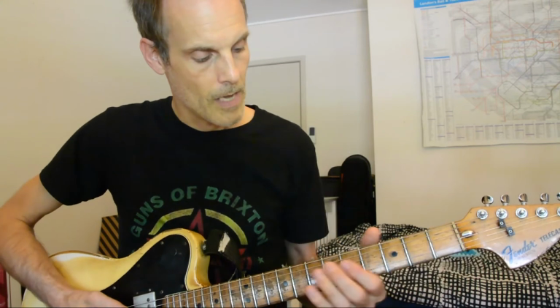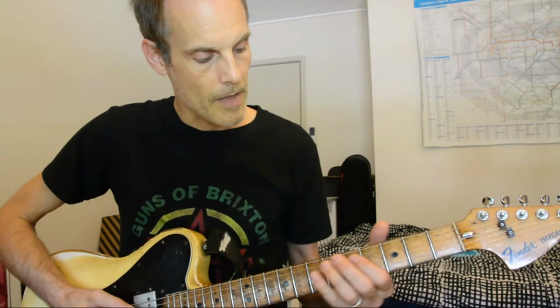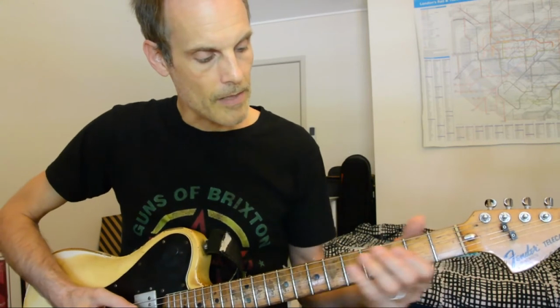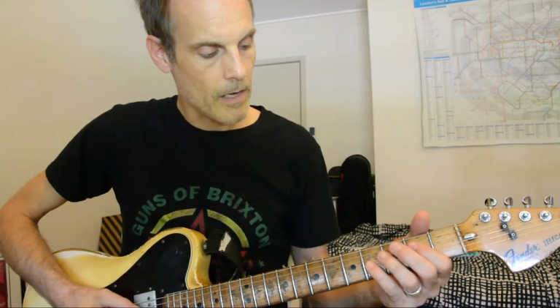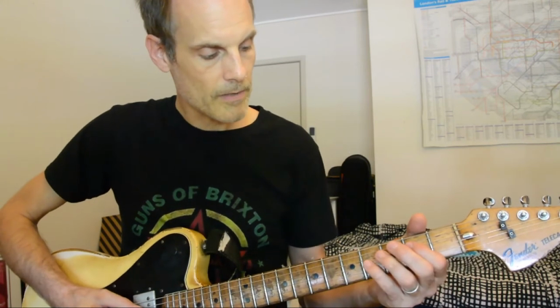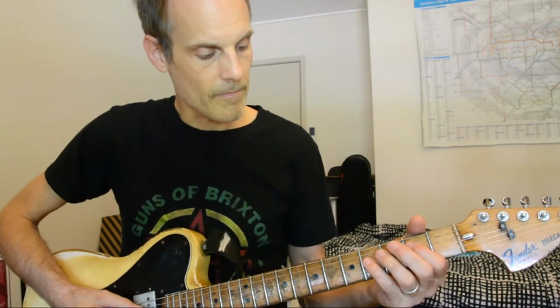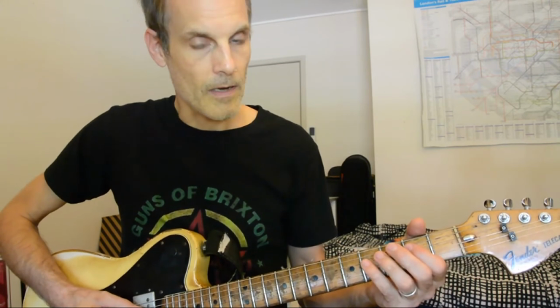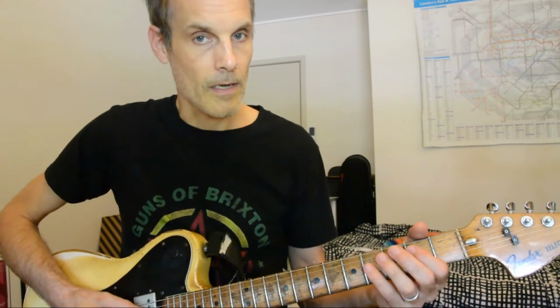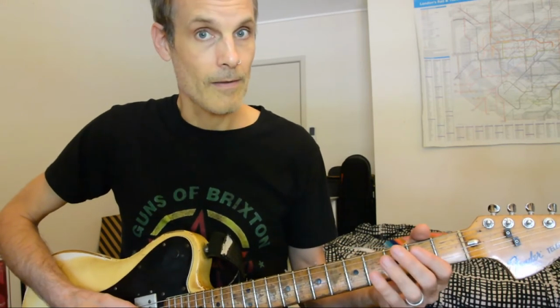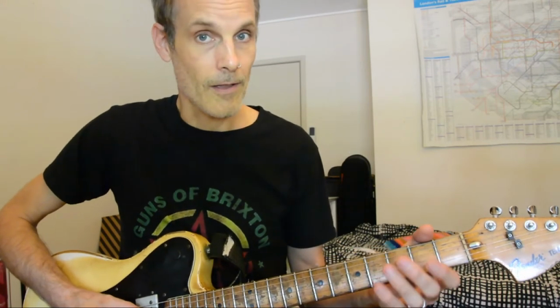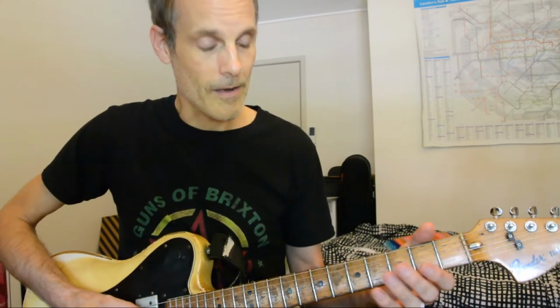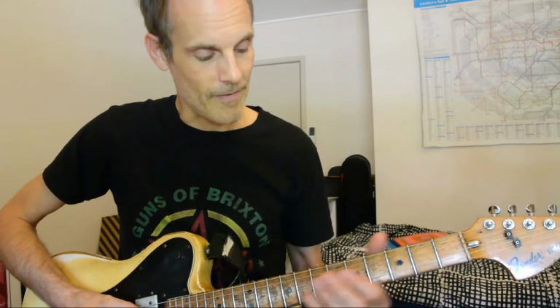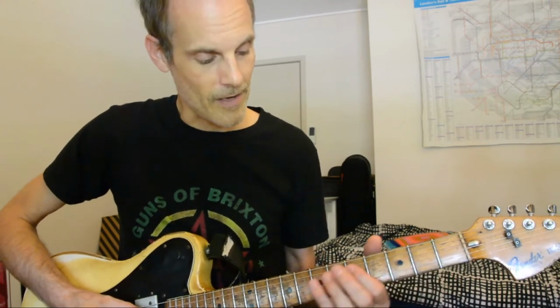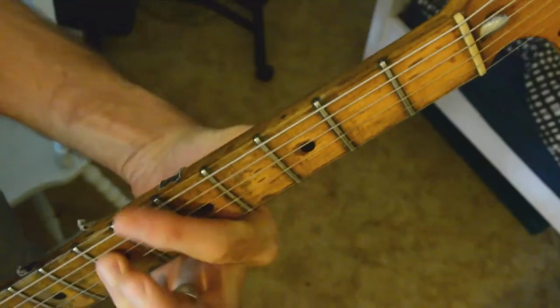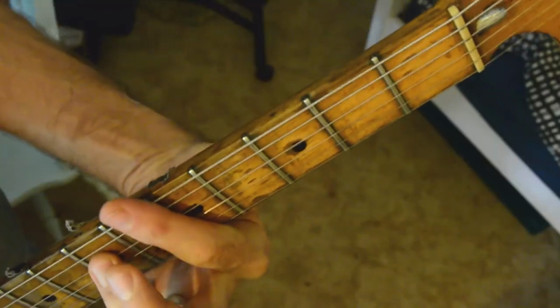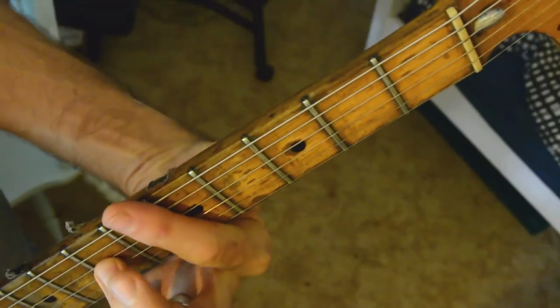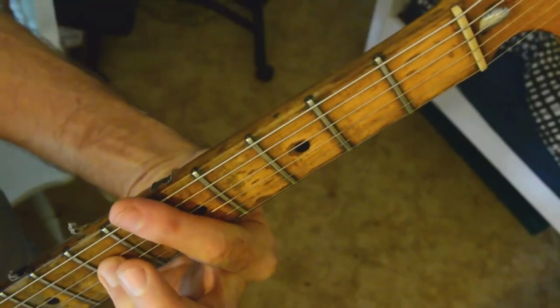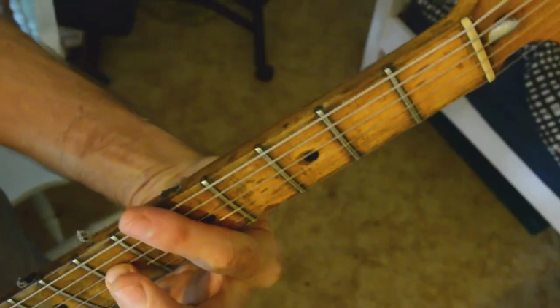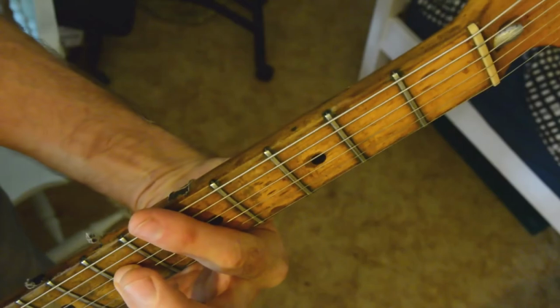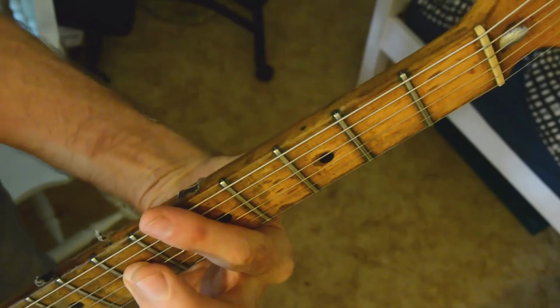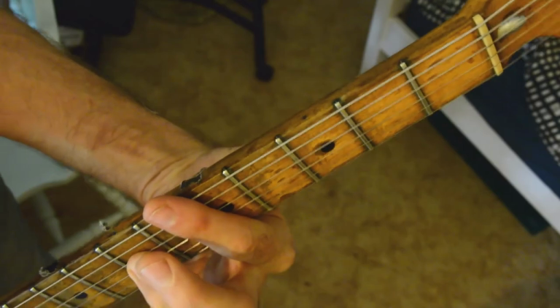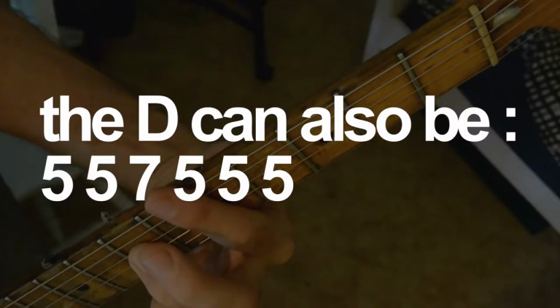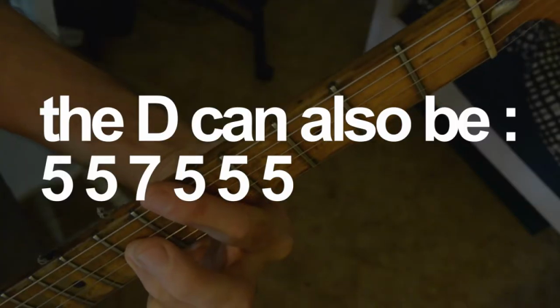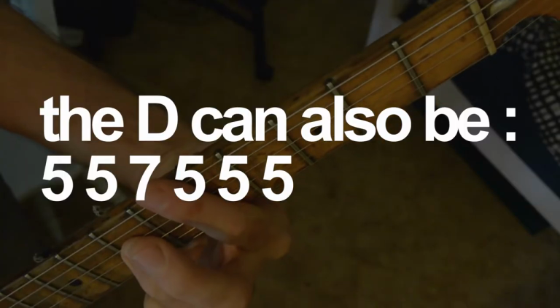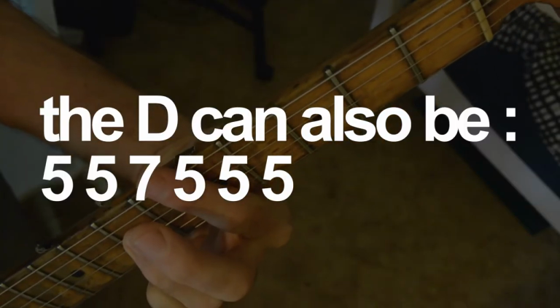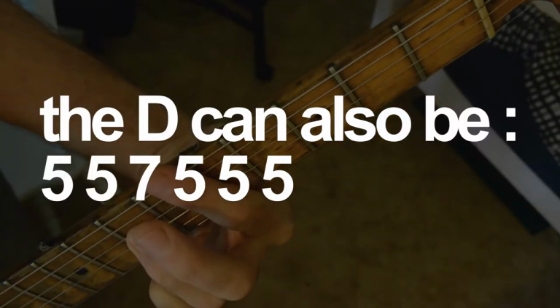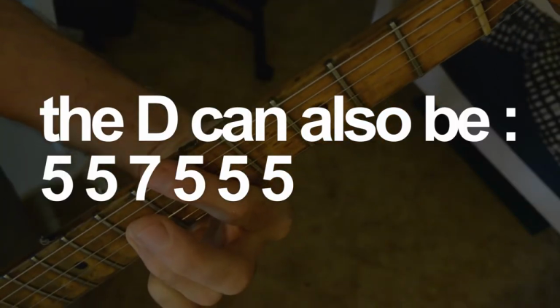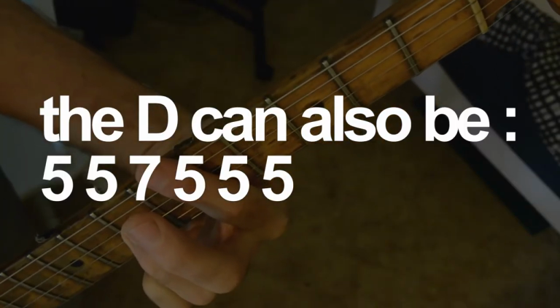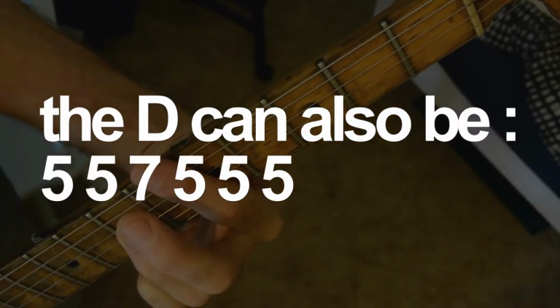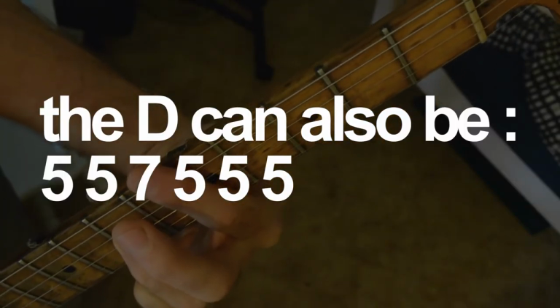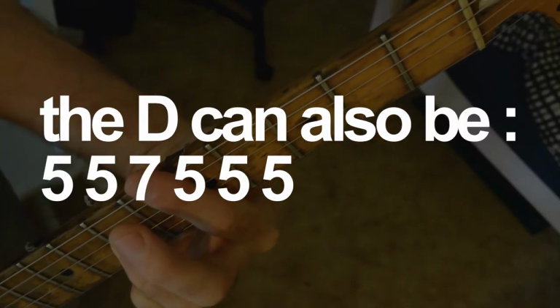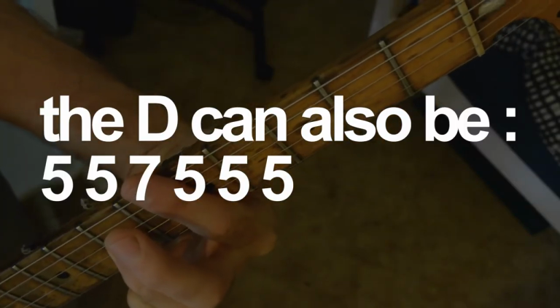And then the last line of the verse is D. Then you go into the chorus.